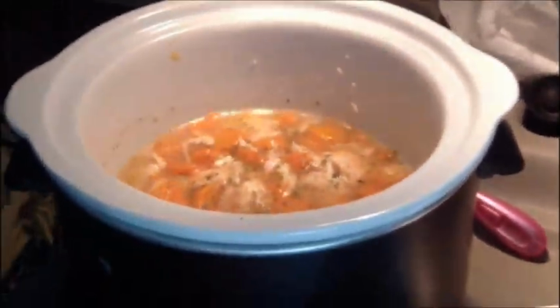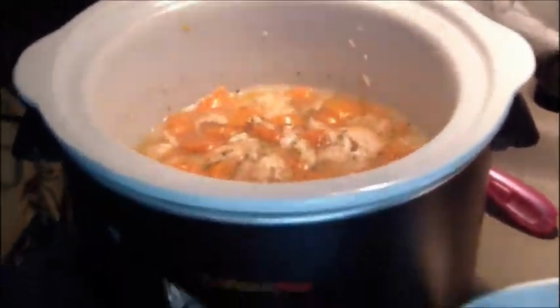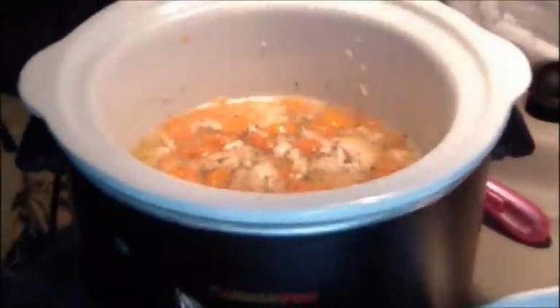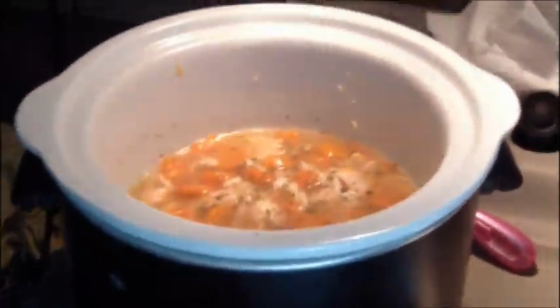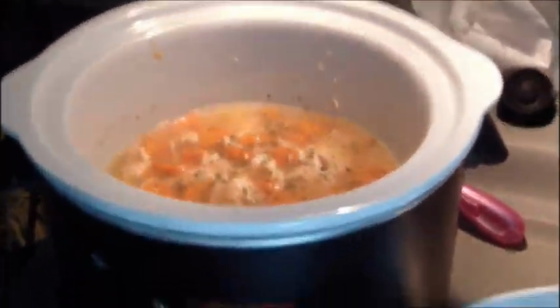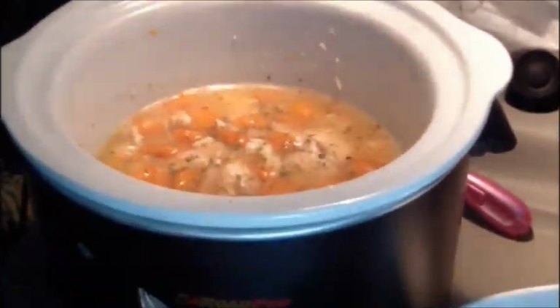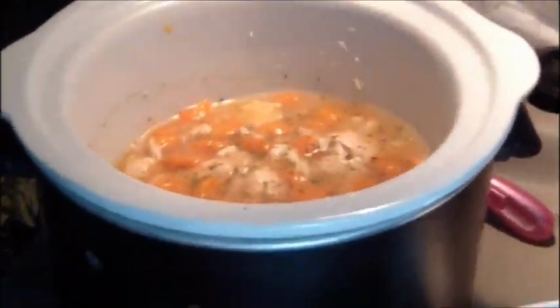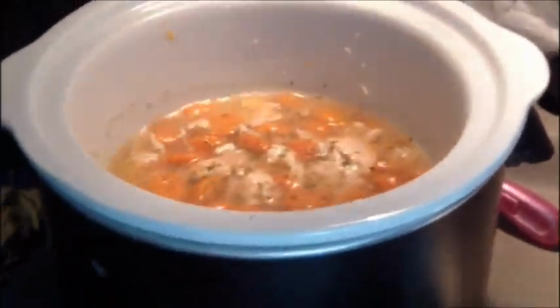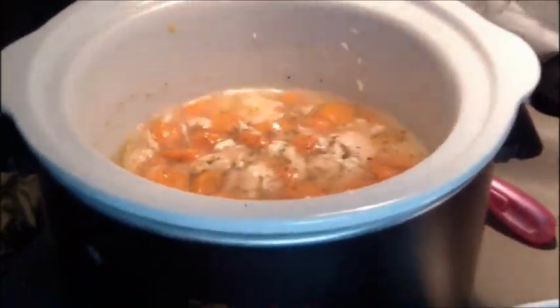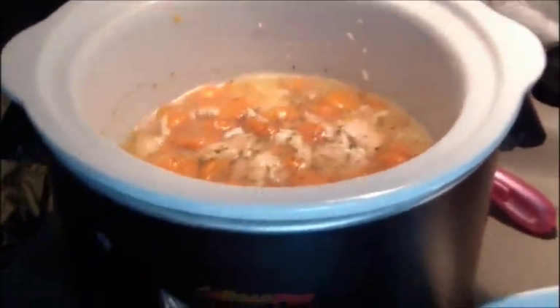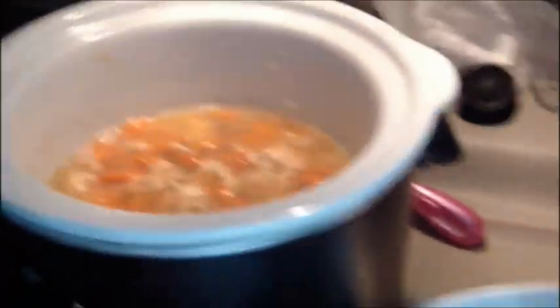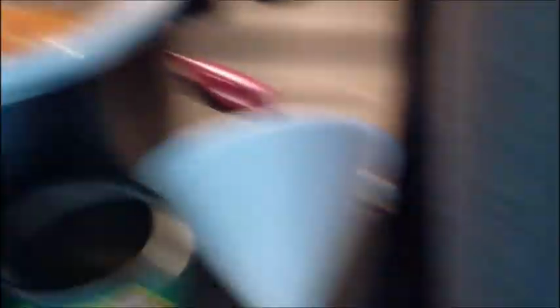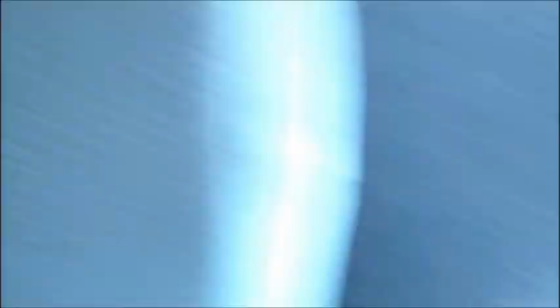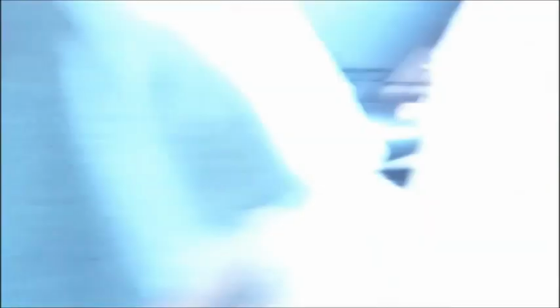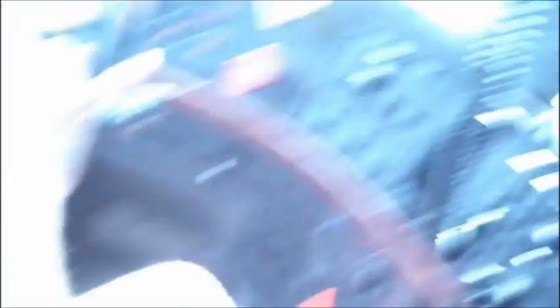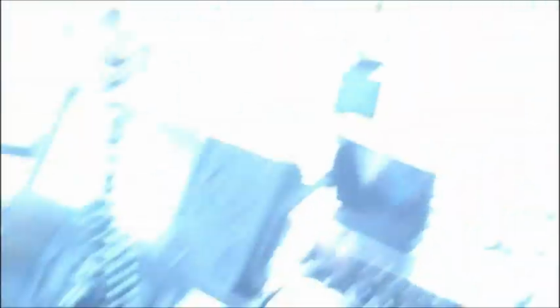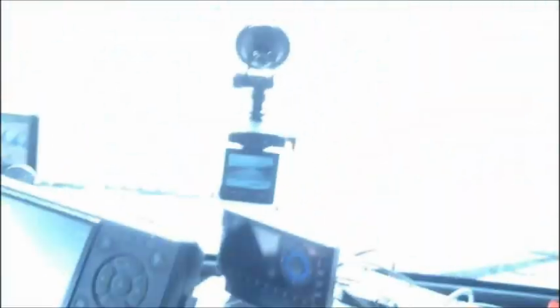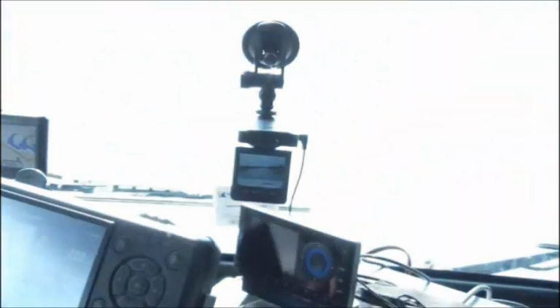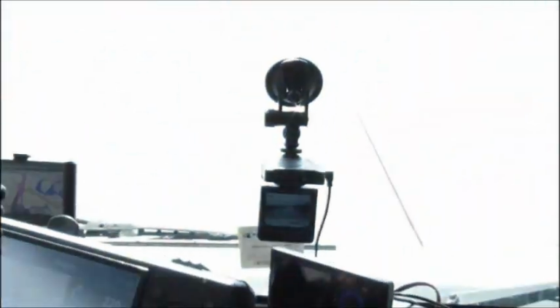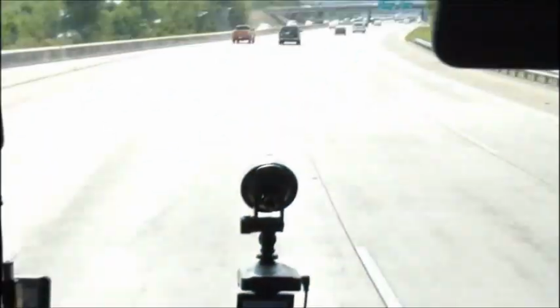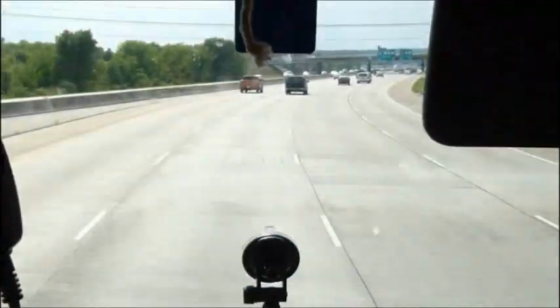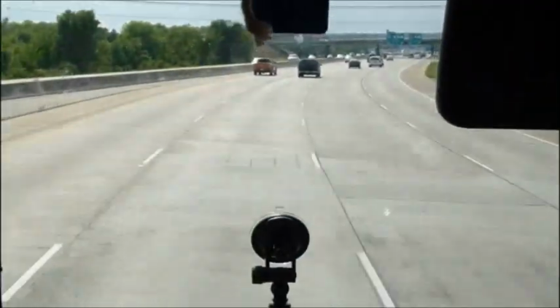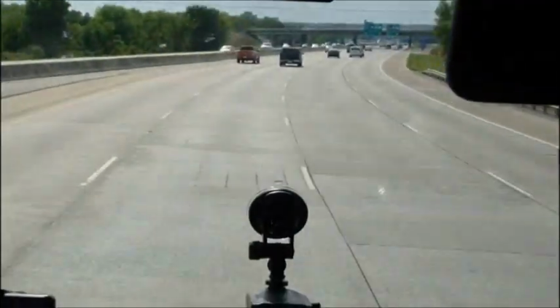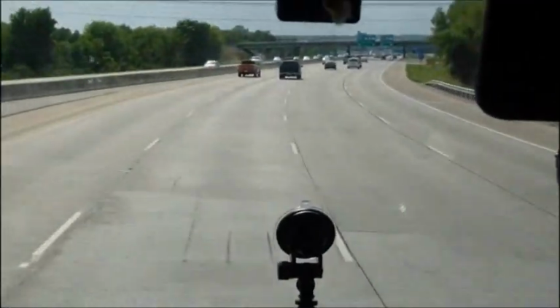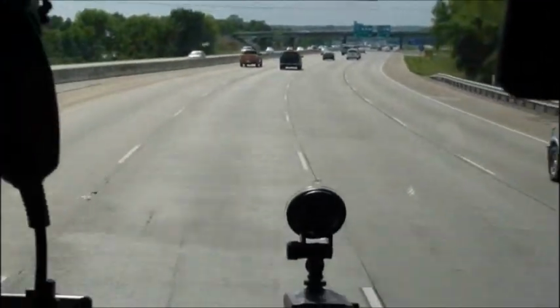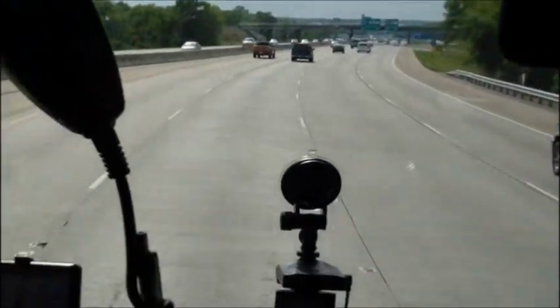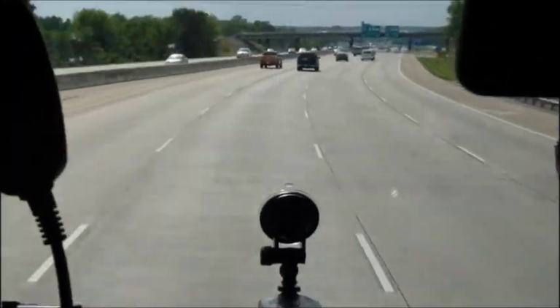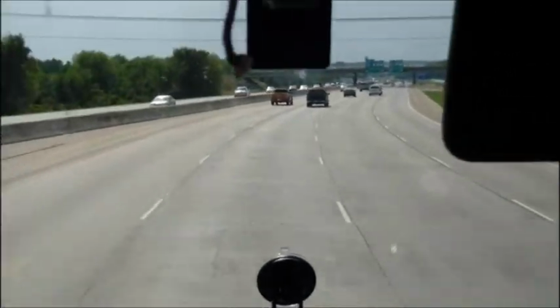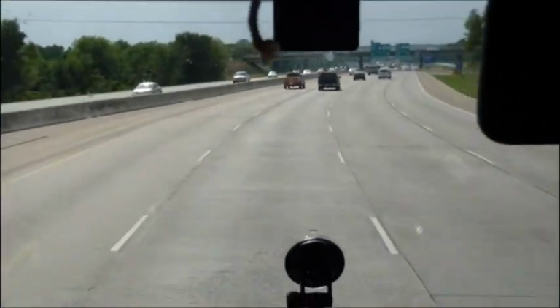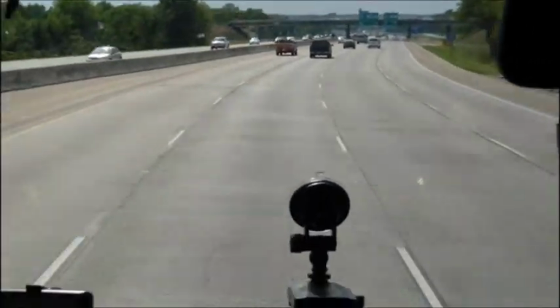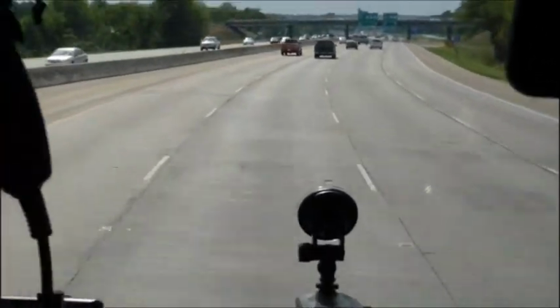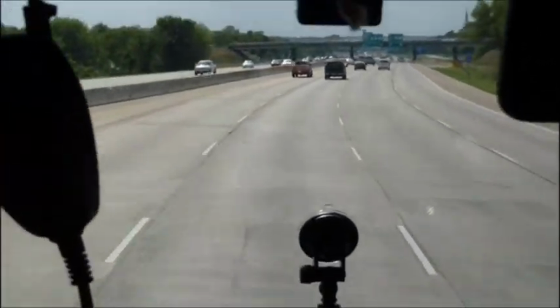Sorry about the turbulence there — we are going down the road in Arkansas. Yay!